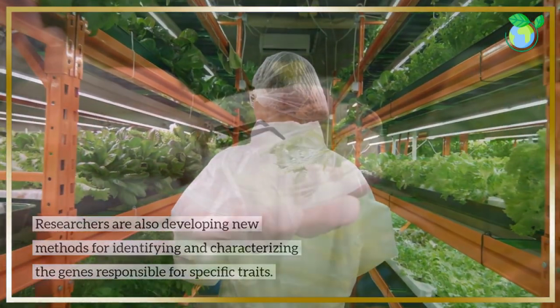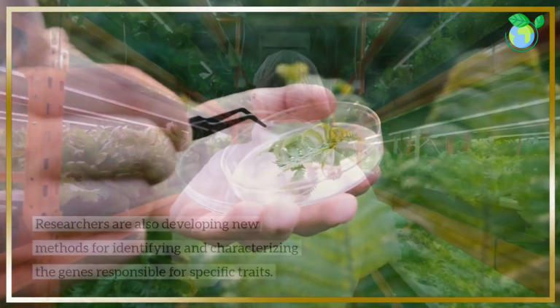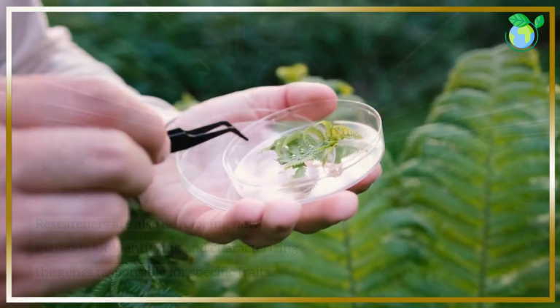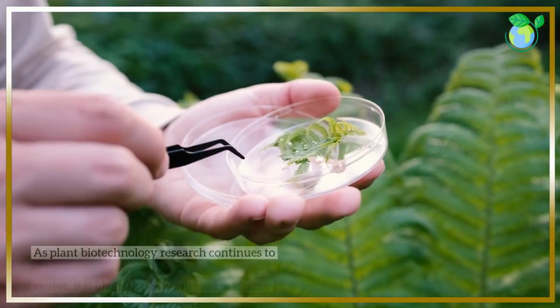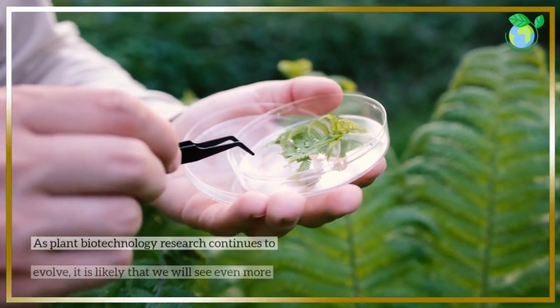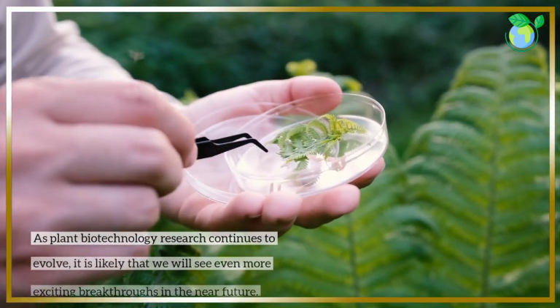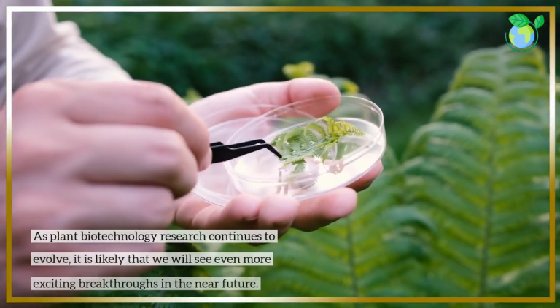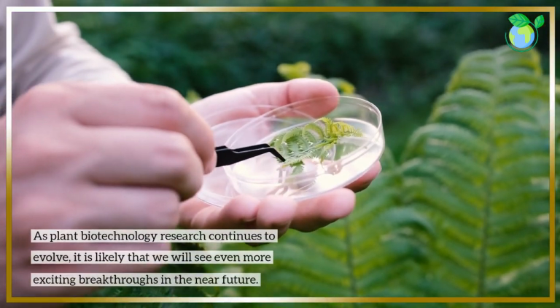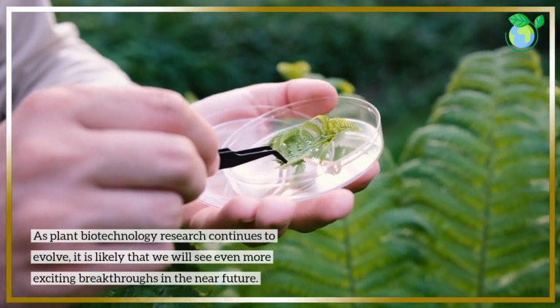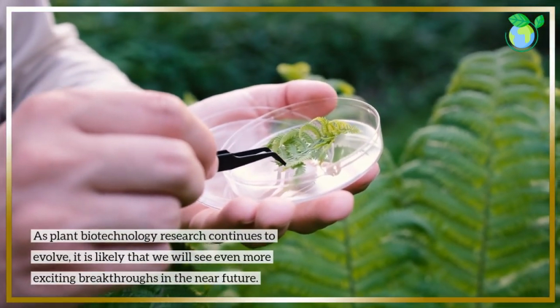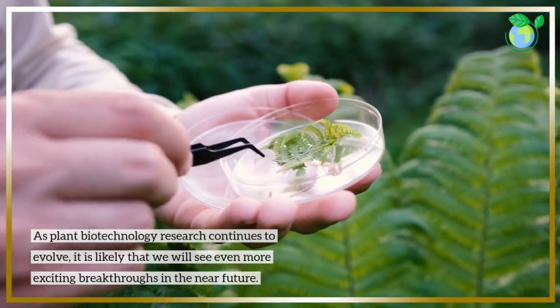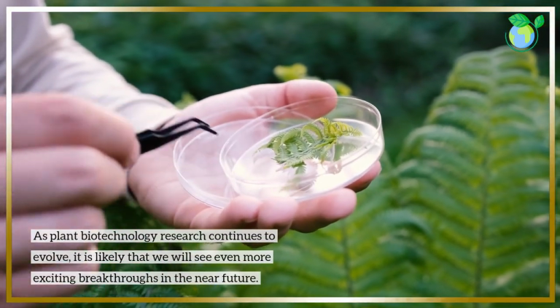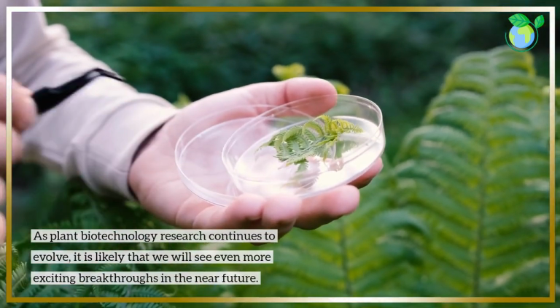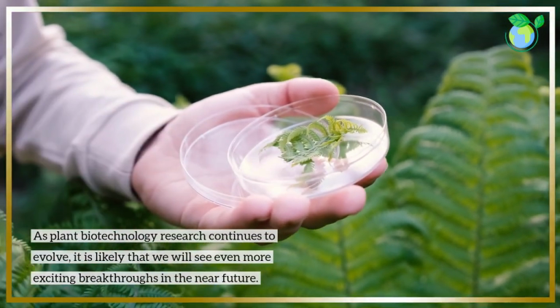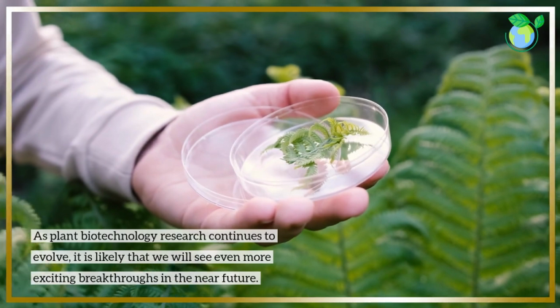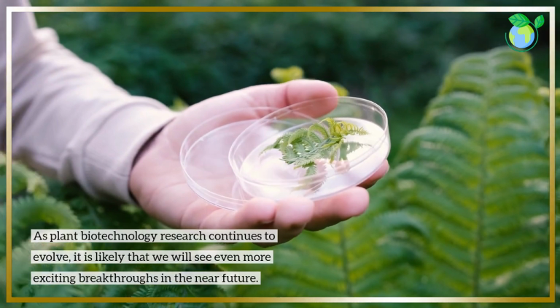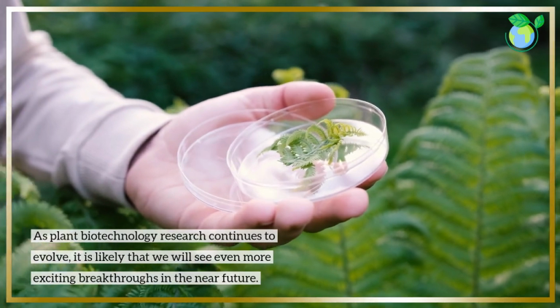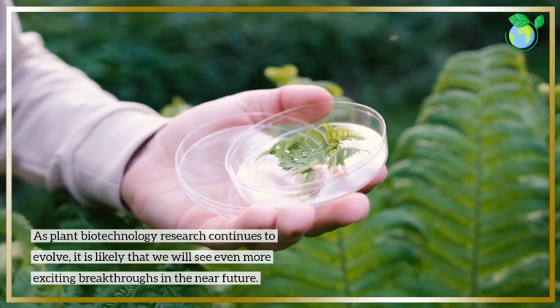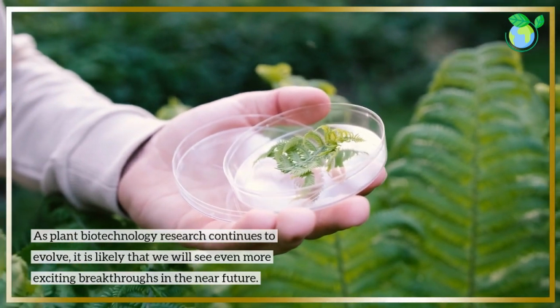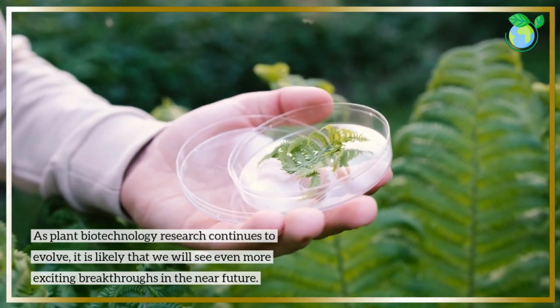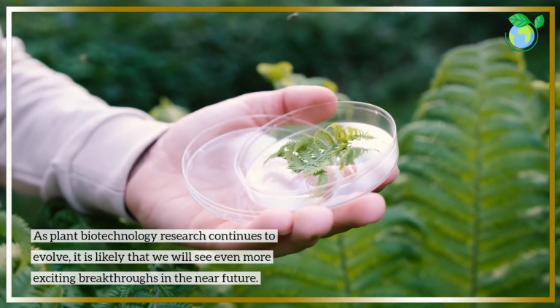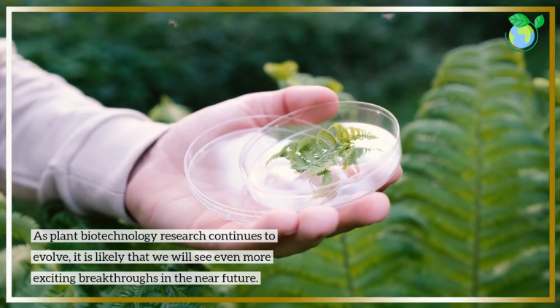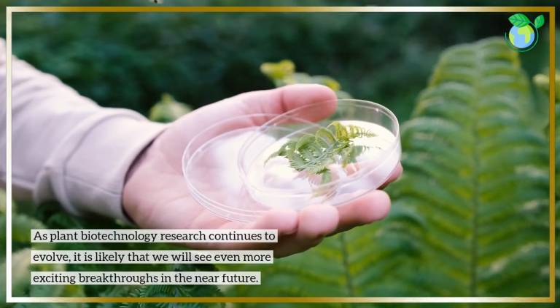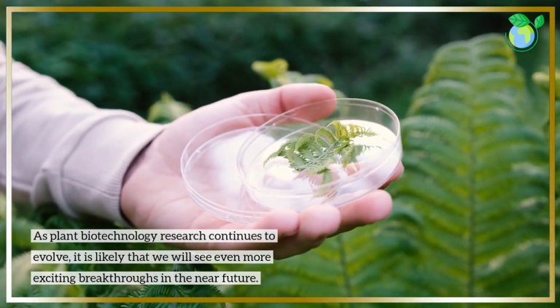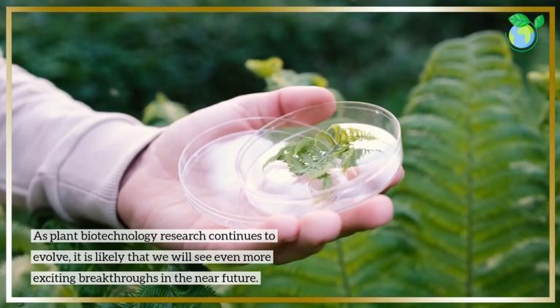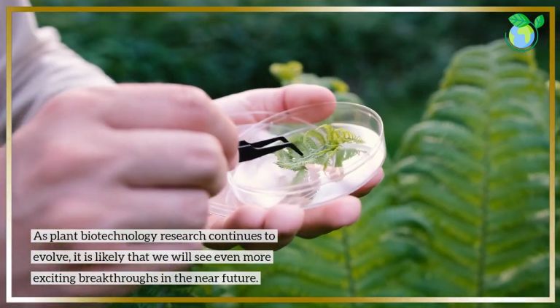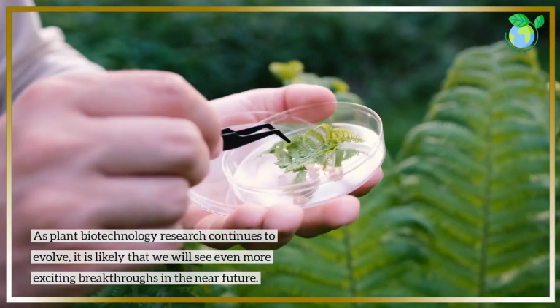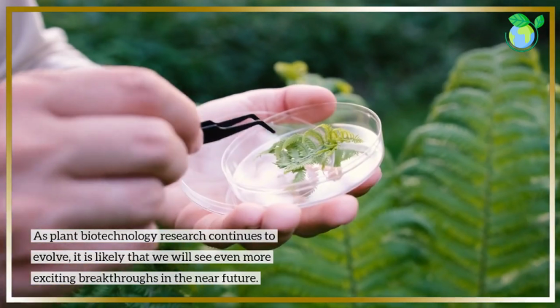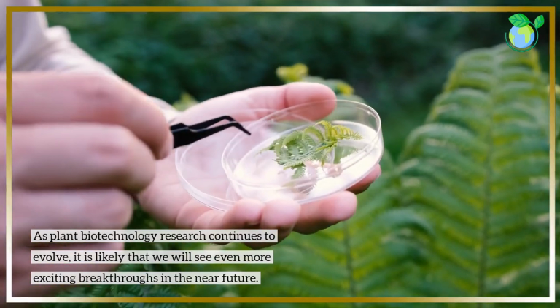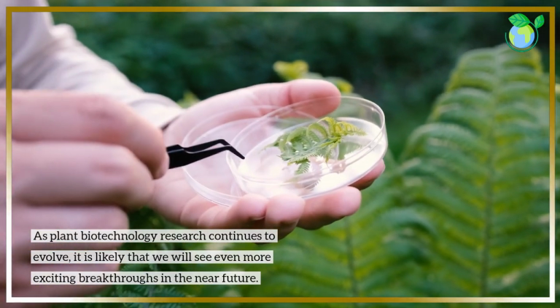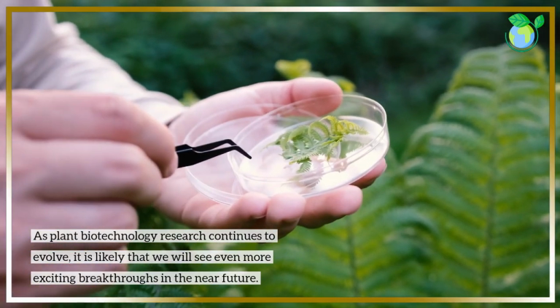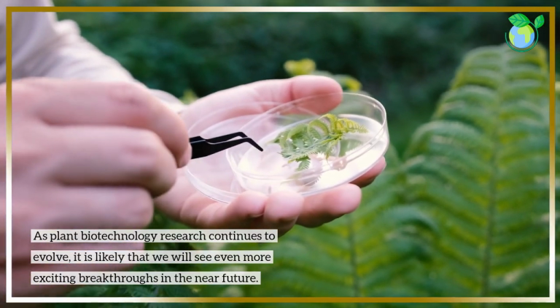As plant biotechnology research continues to evolve, it is likely that we will see even more exciting breakthroughs in the near future.